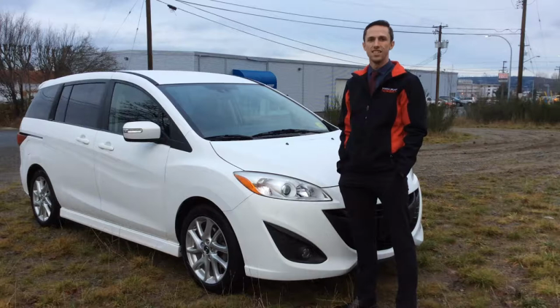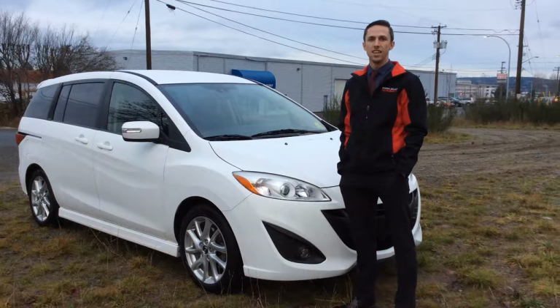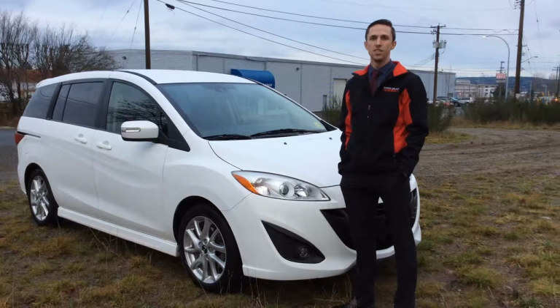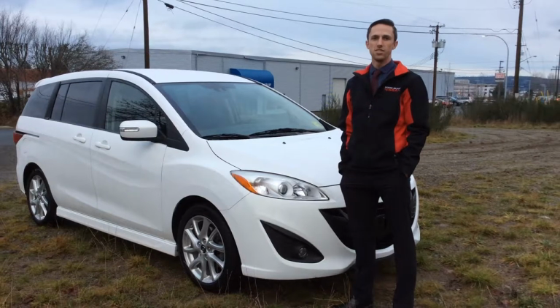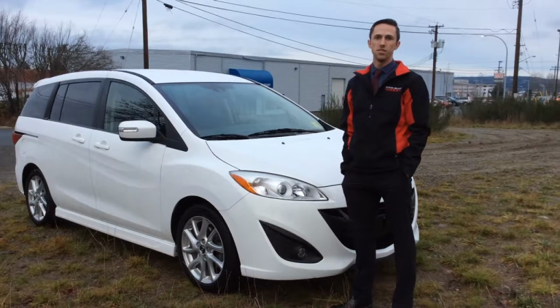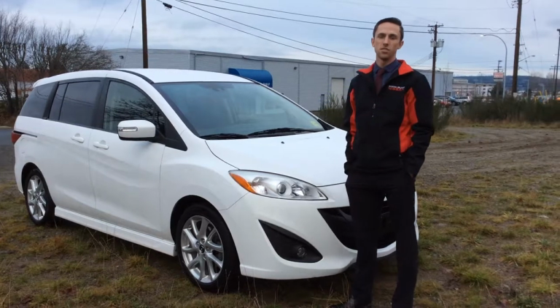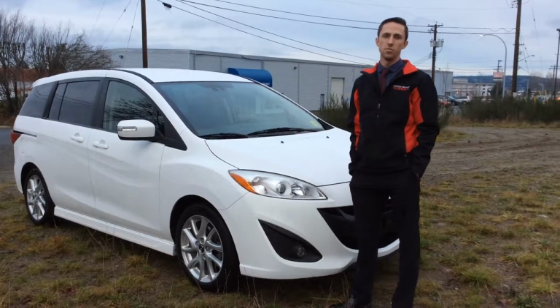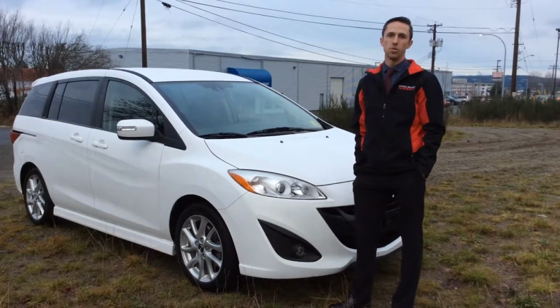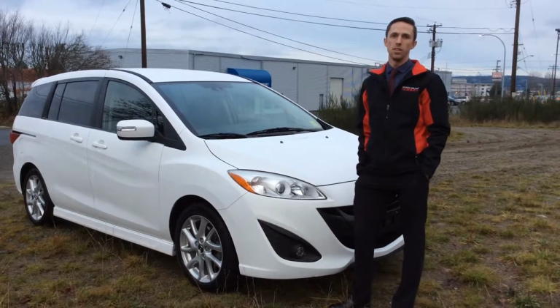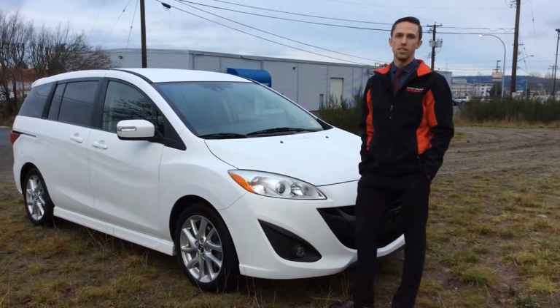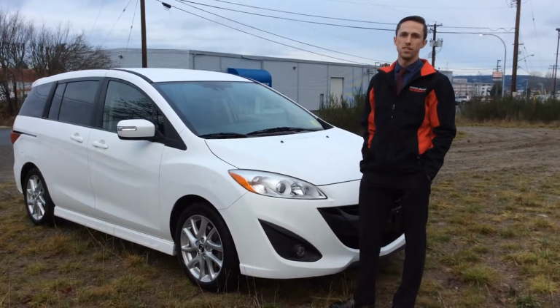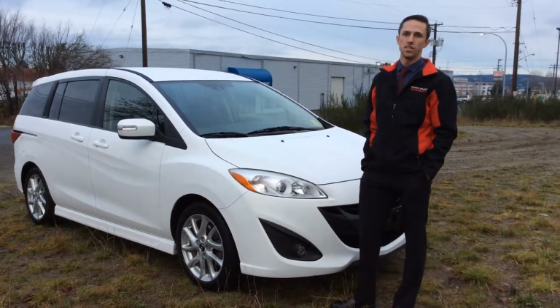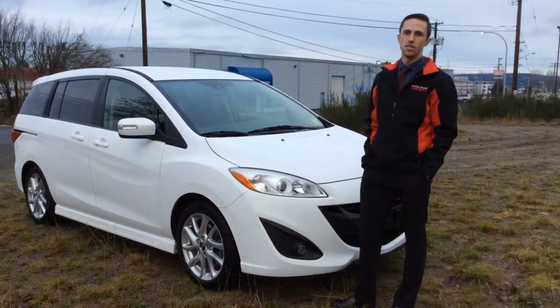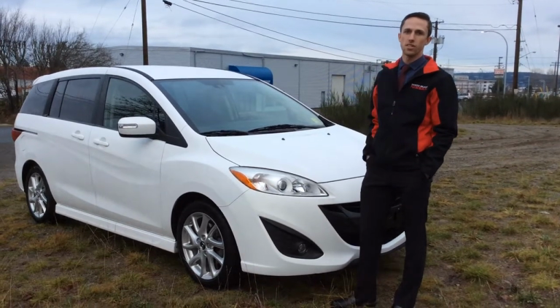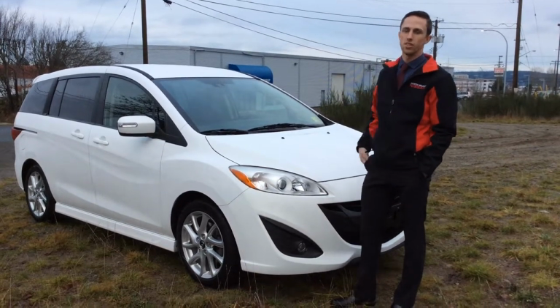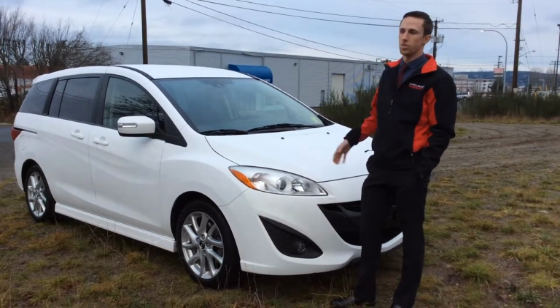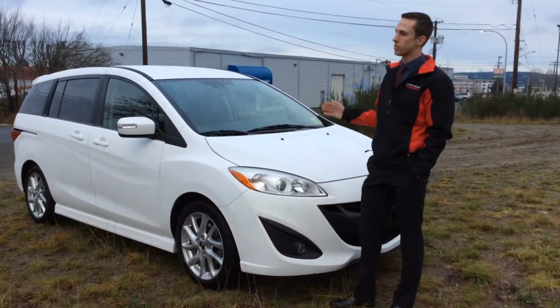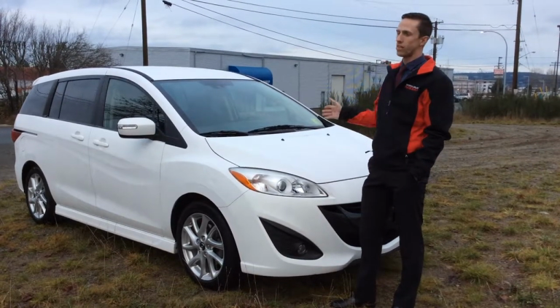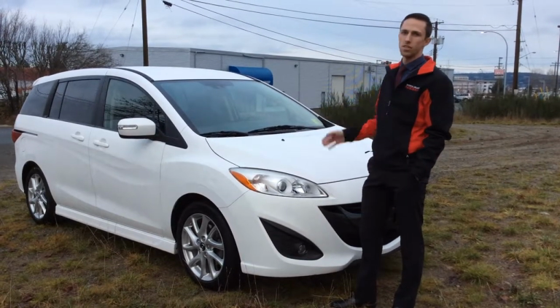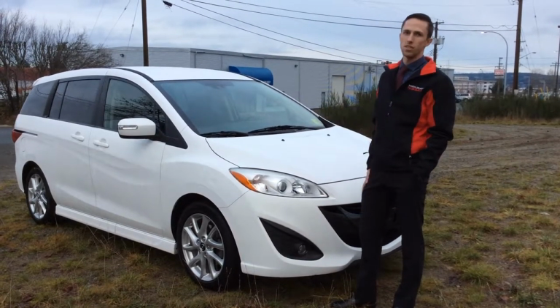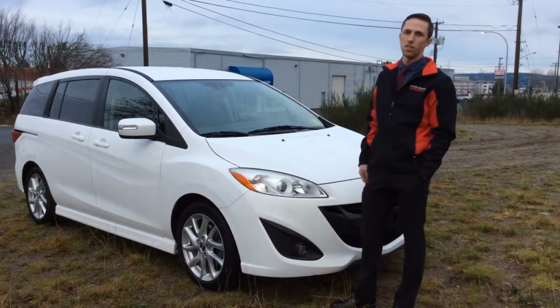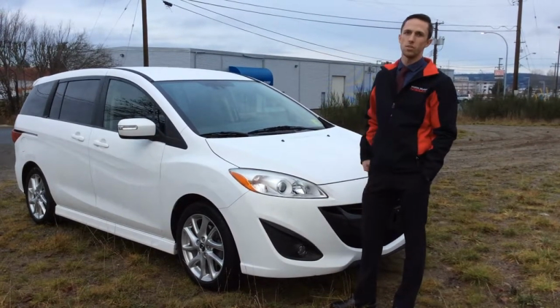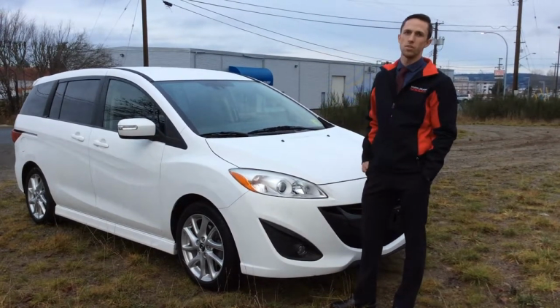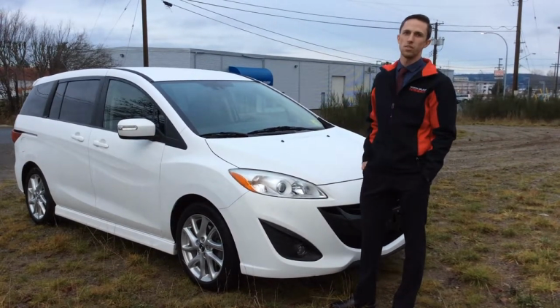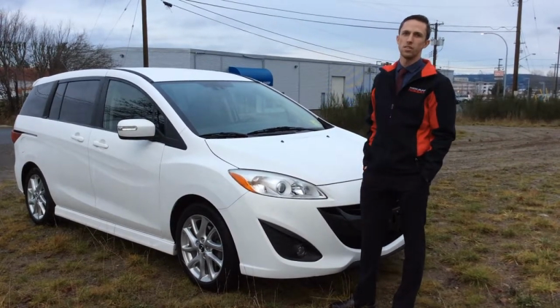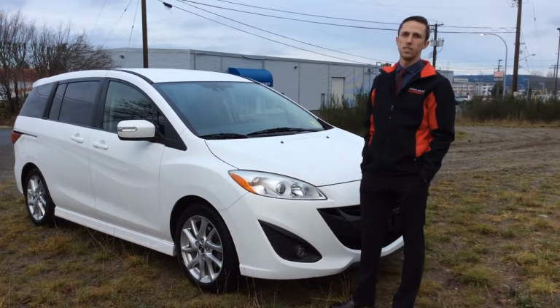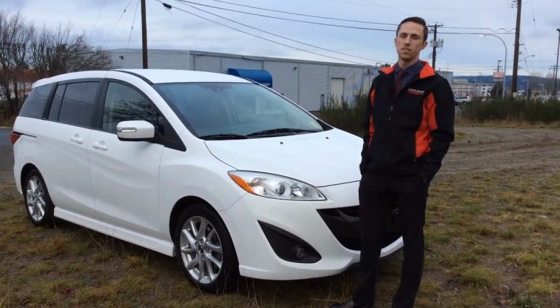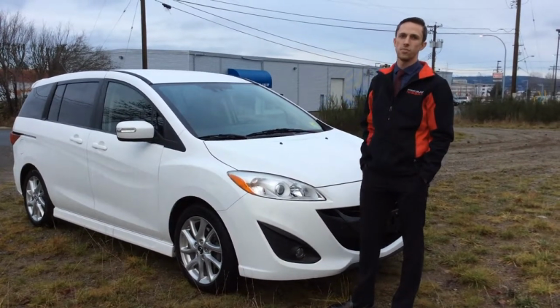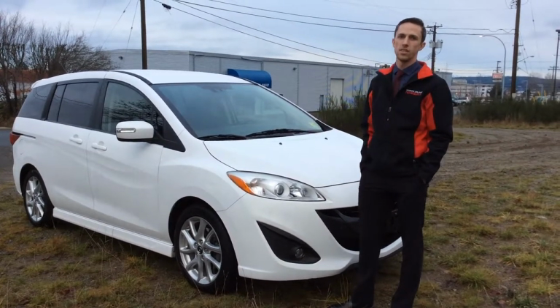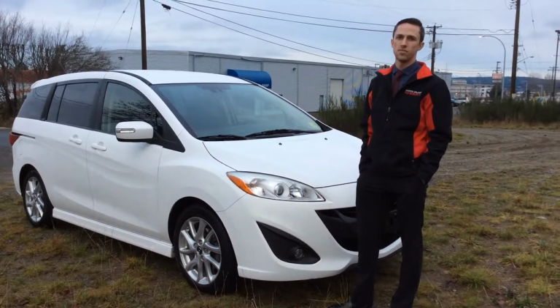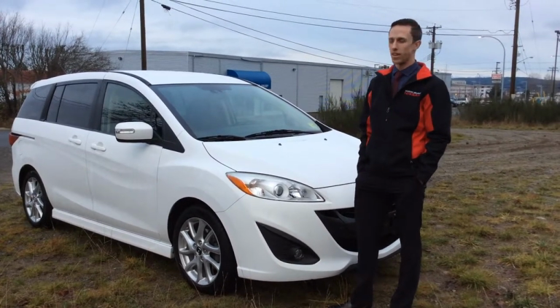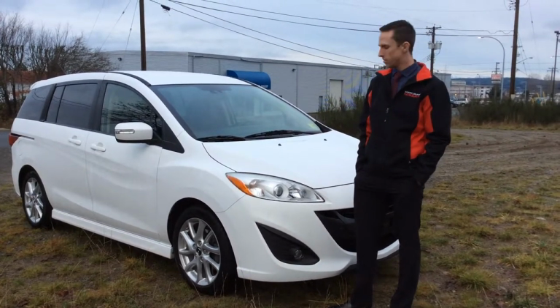Hi there, Russell from North Island Nissan here, going to show you this fresh on the lot 2013 Mazda 5.